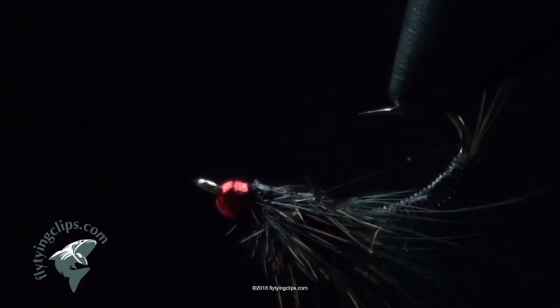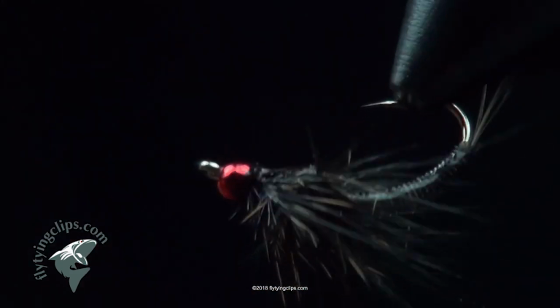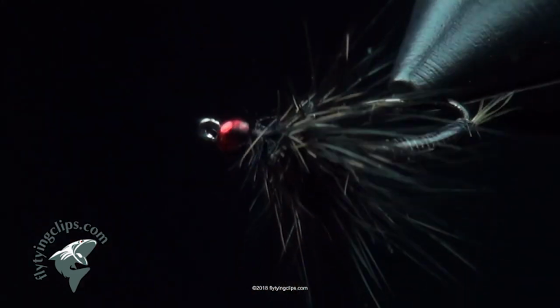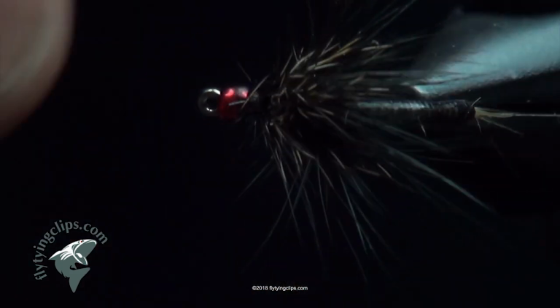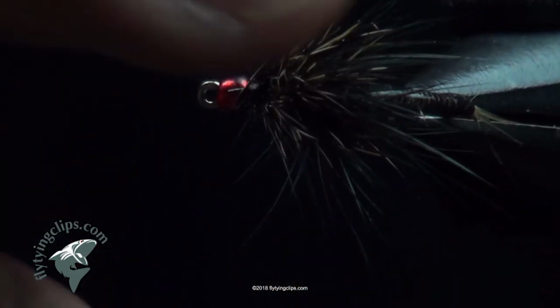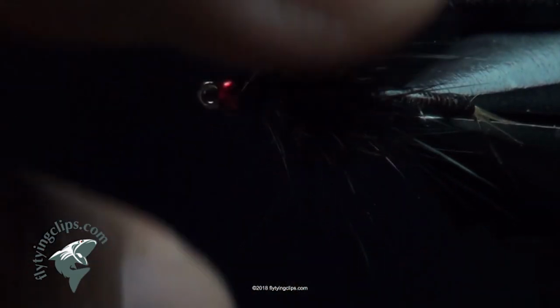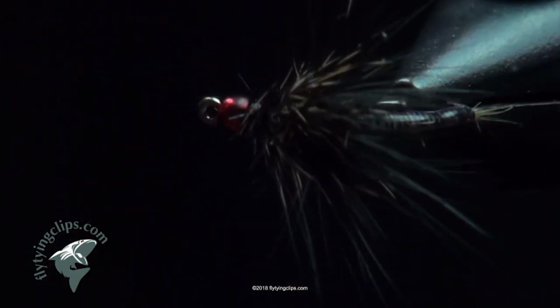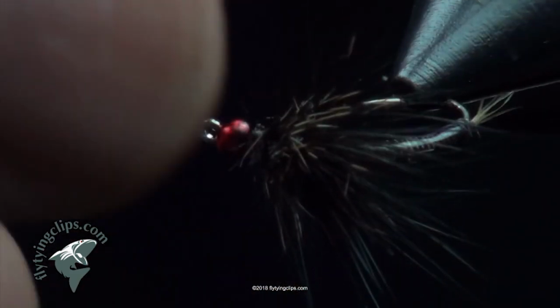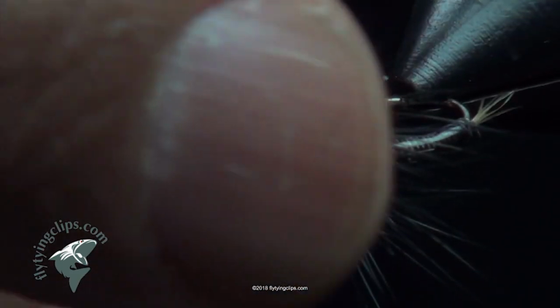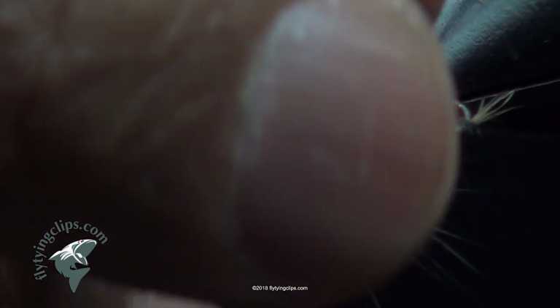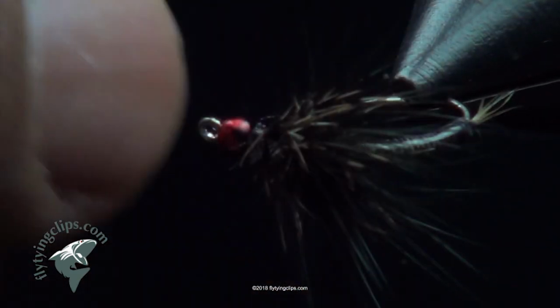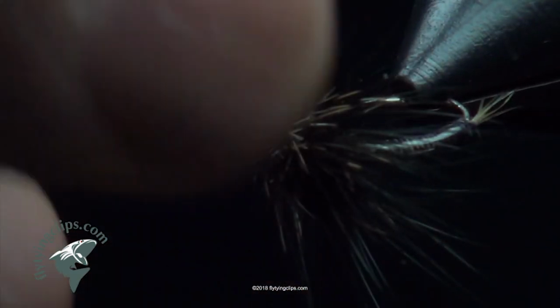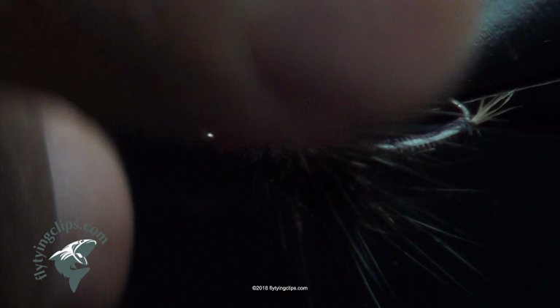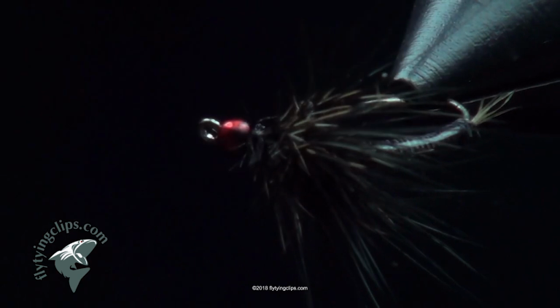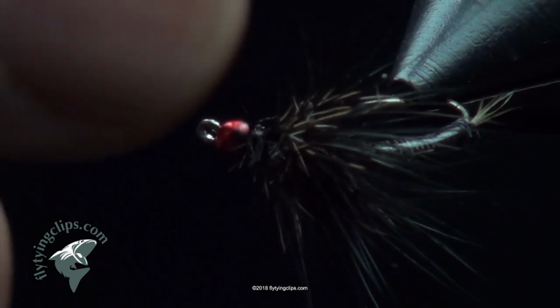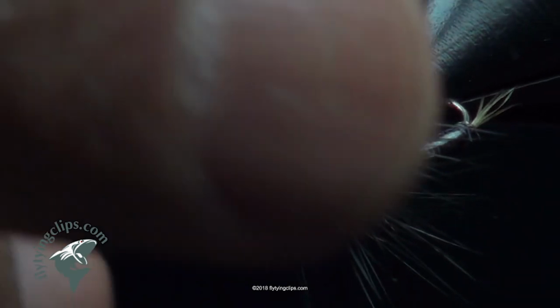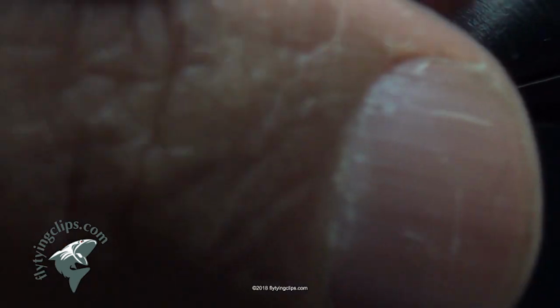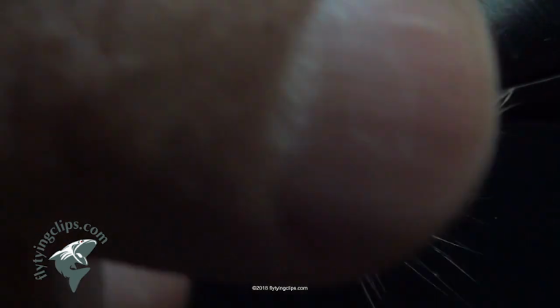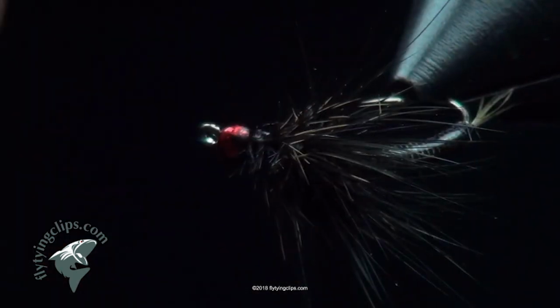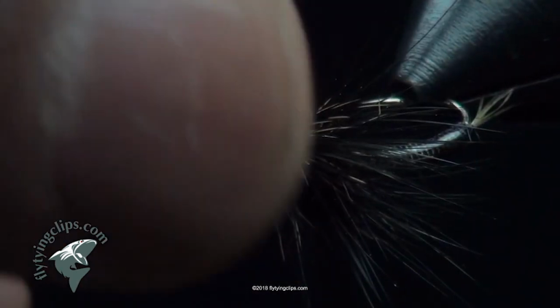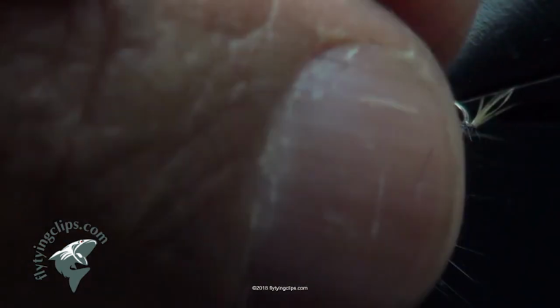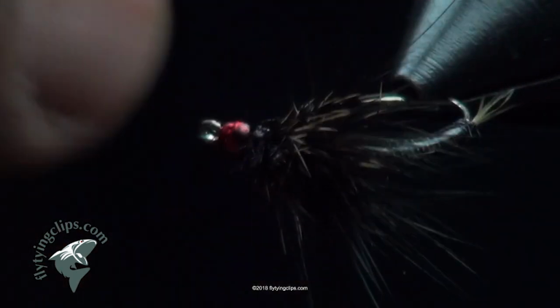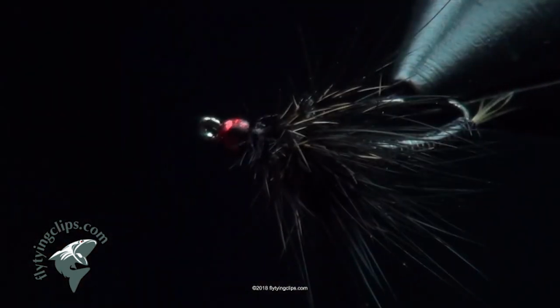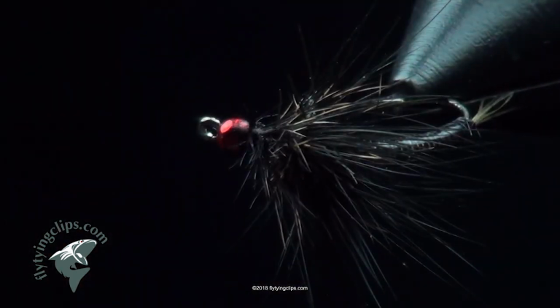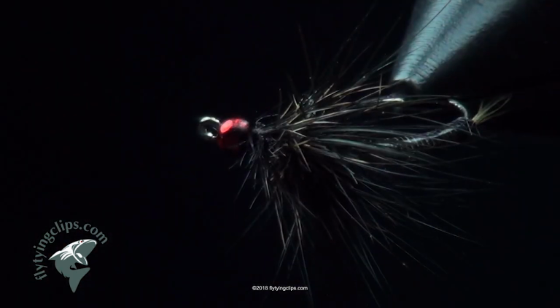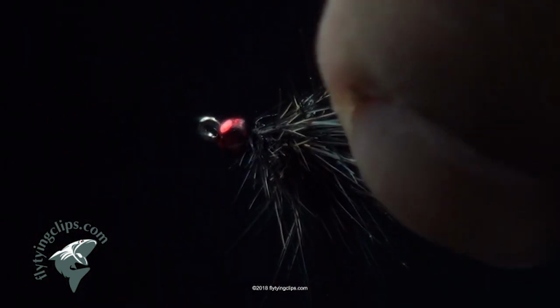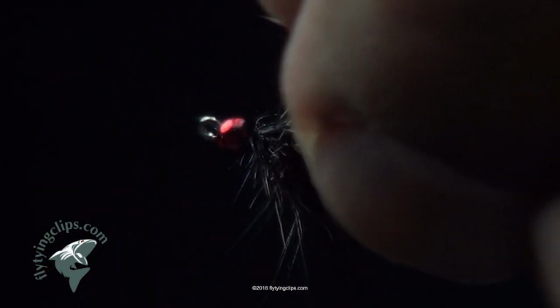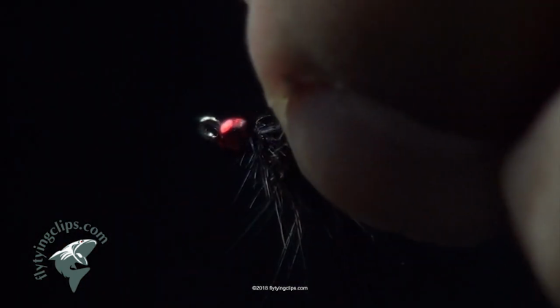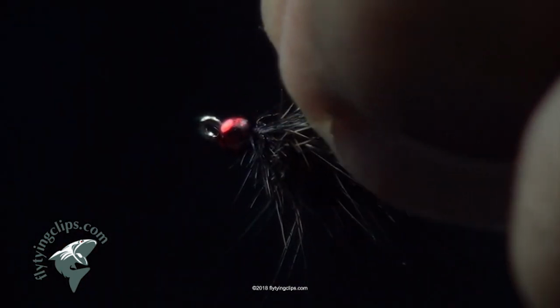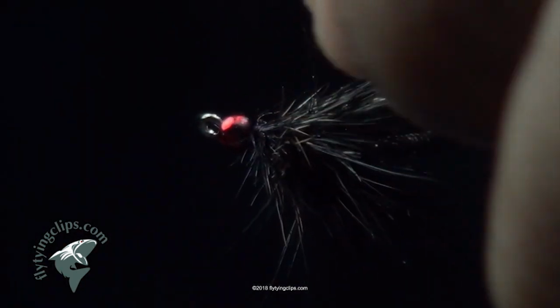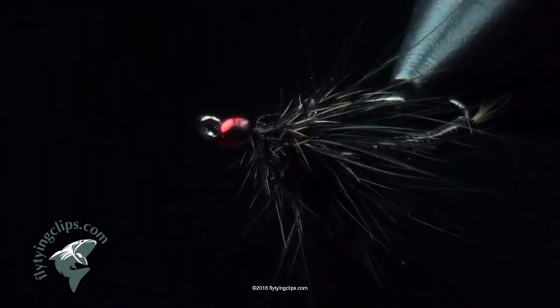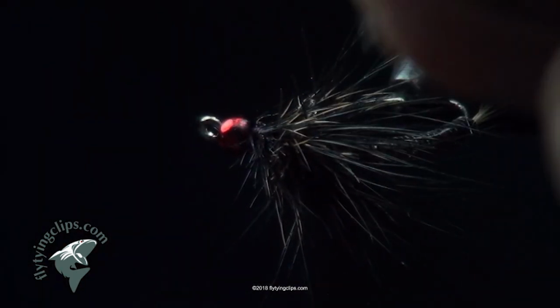And that's my CDL Coque du Lyon nymph, tartar style.